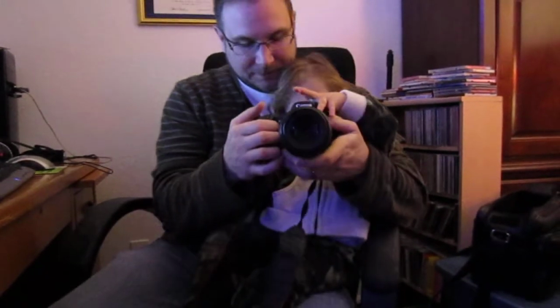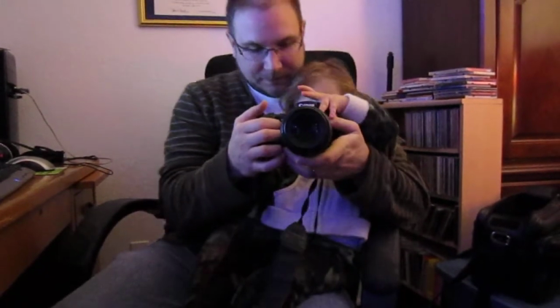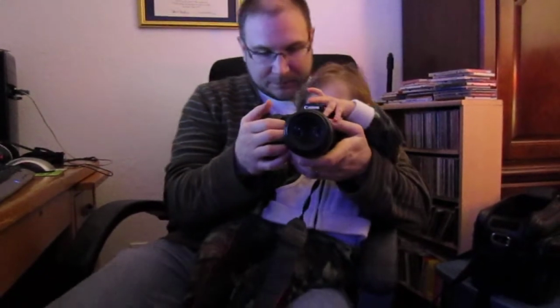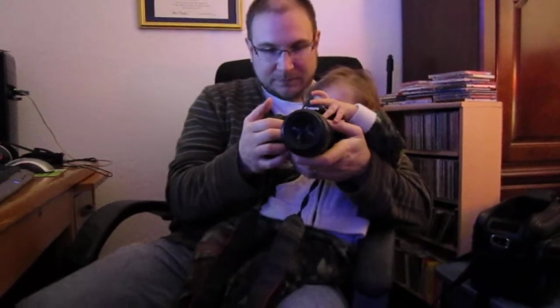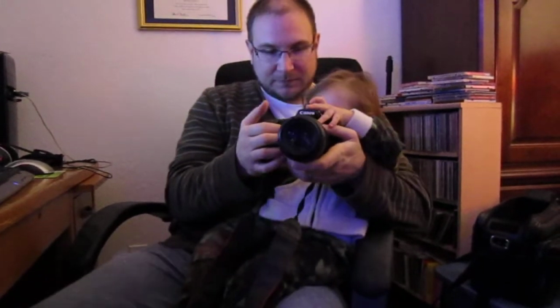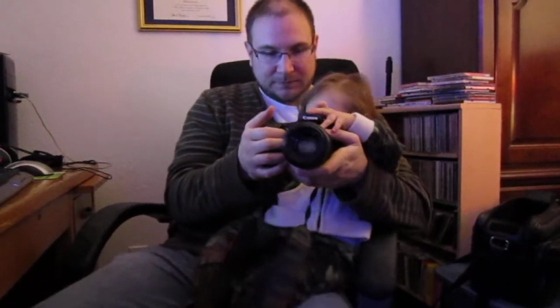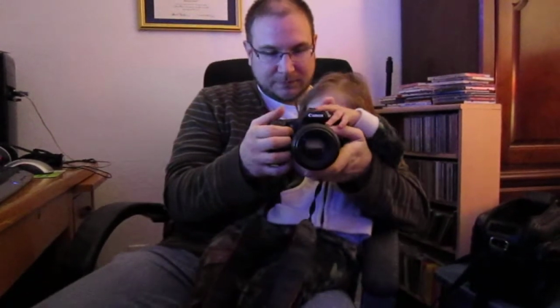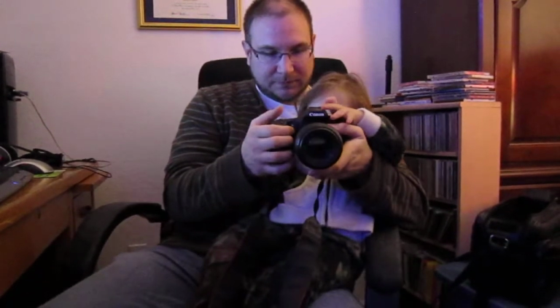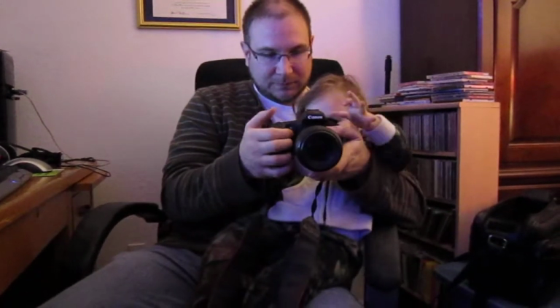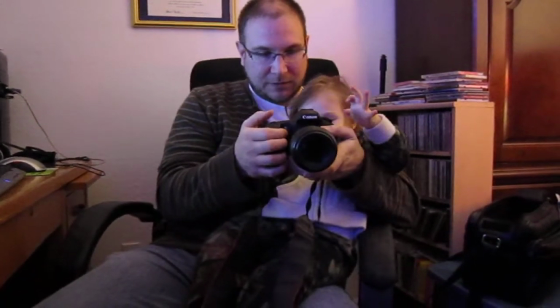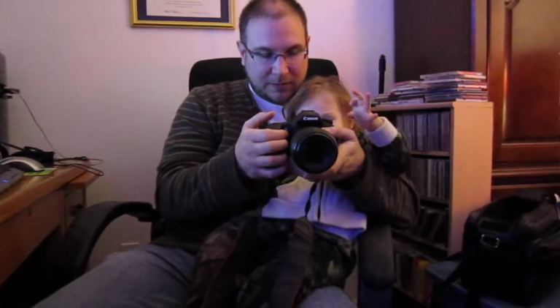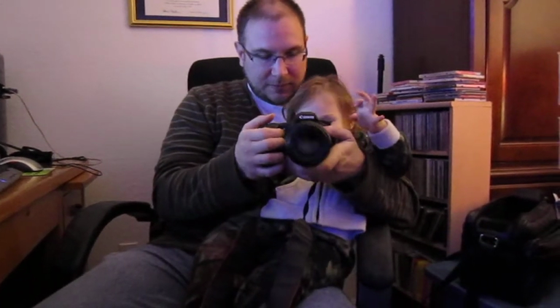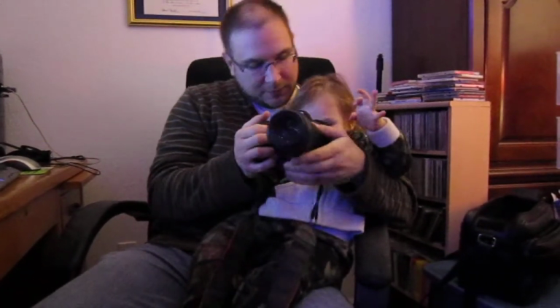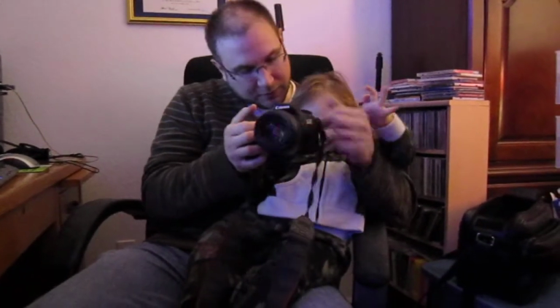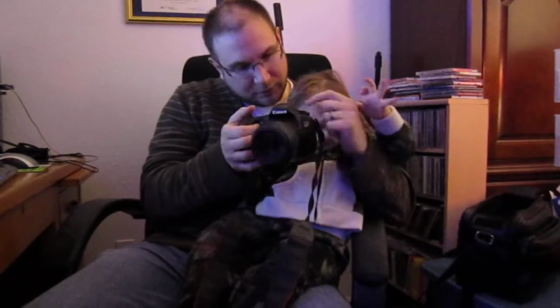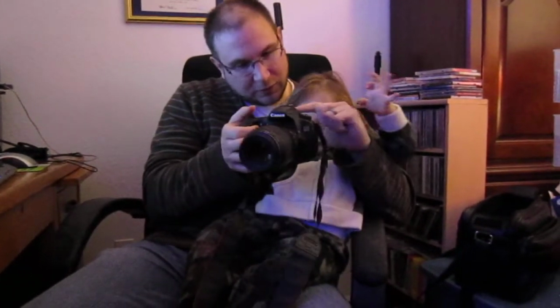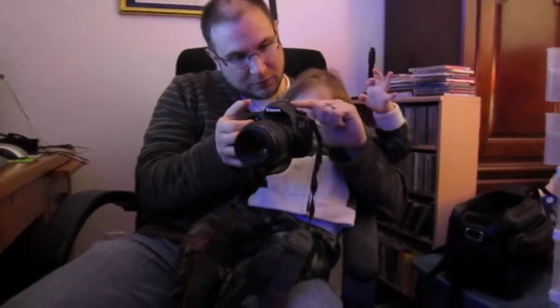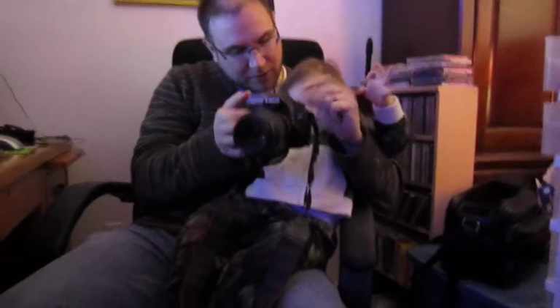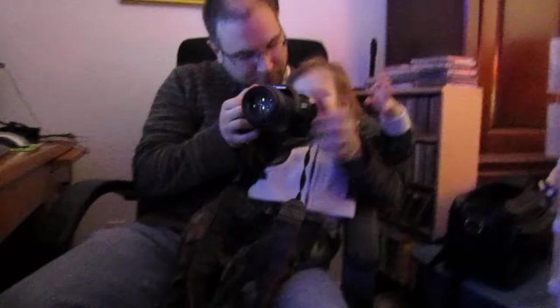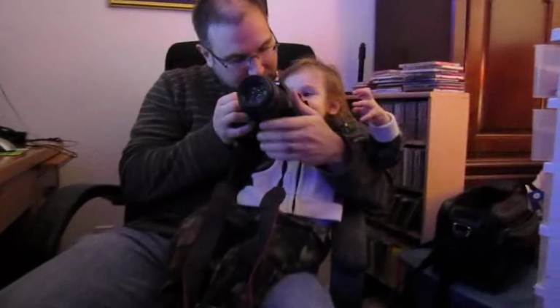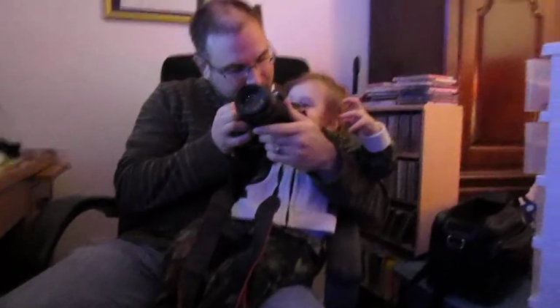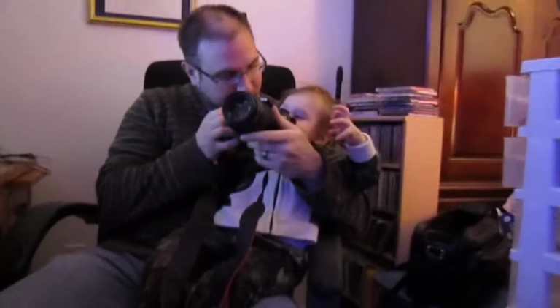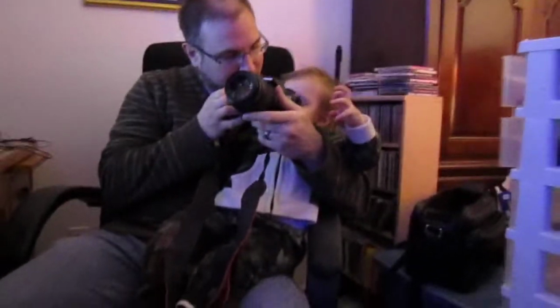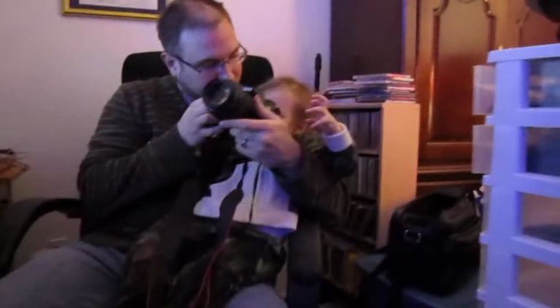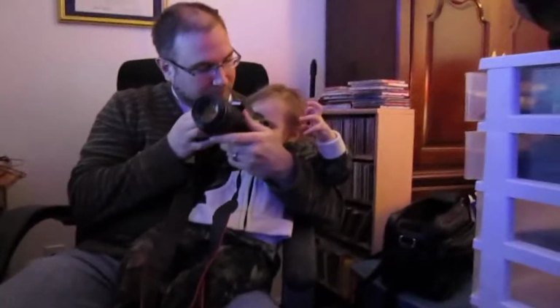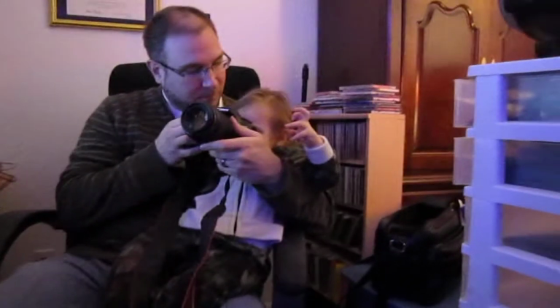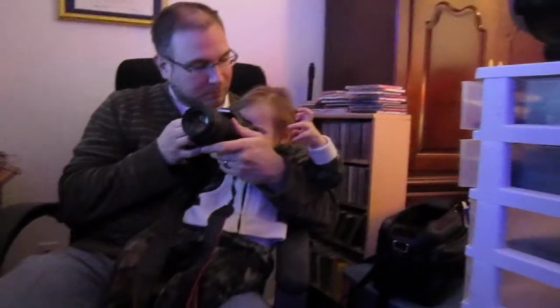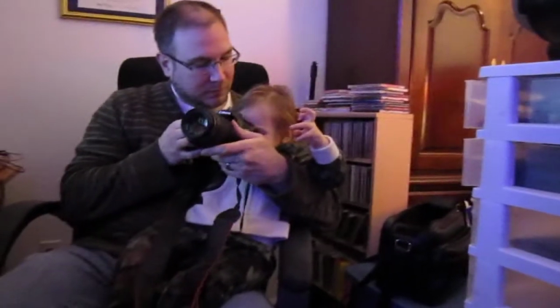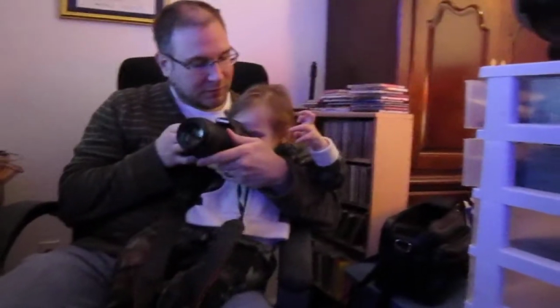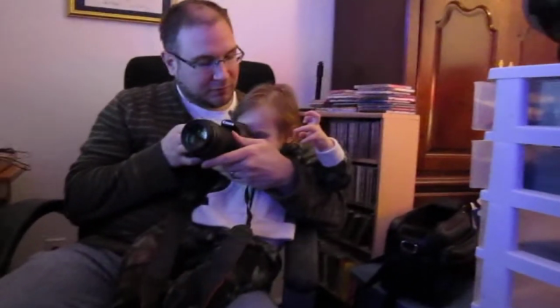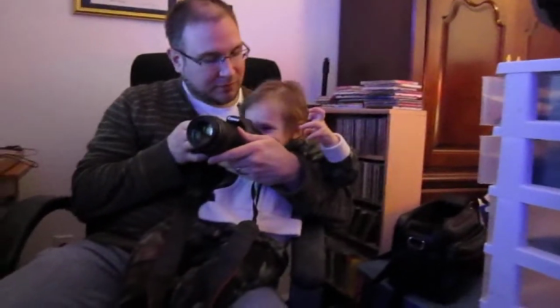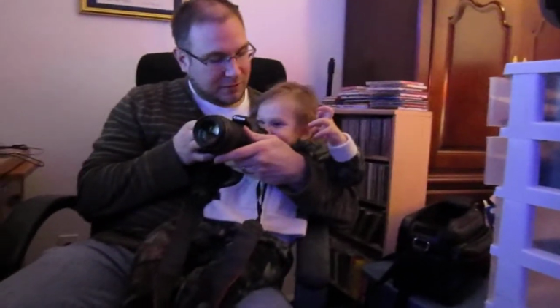She wants to look through it too. You have to look your eye through there. Can you see through that?